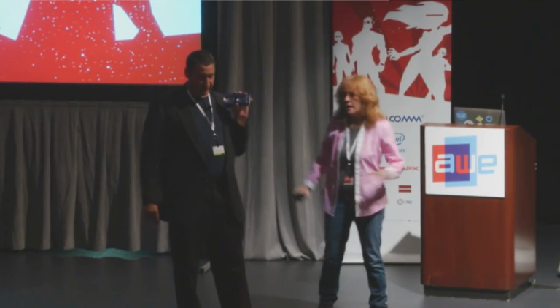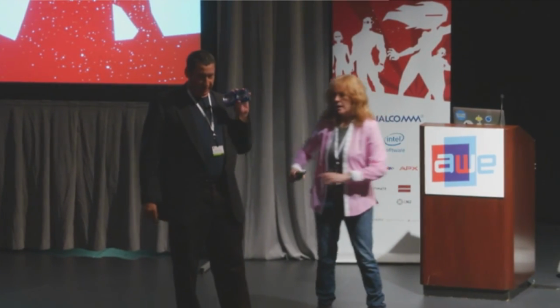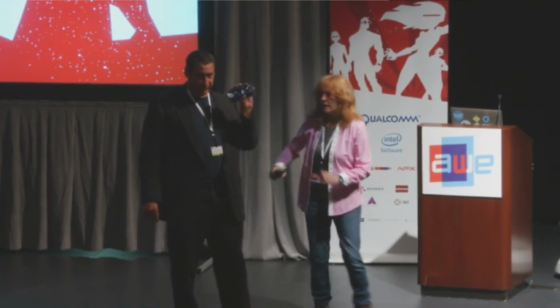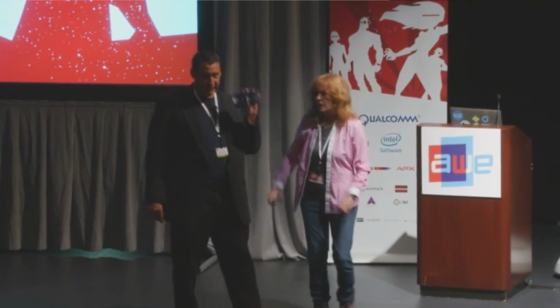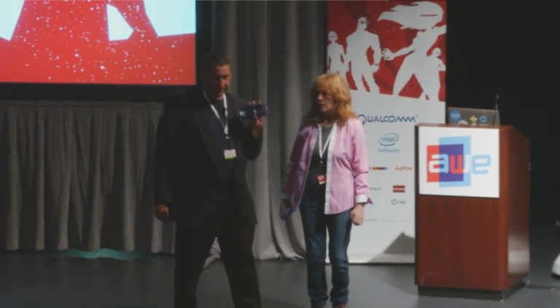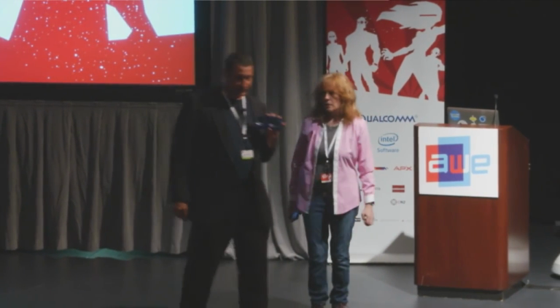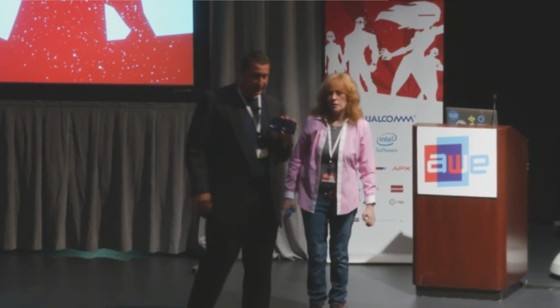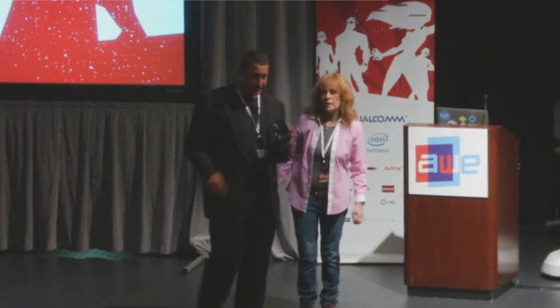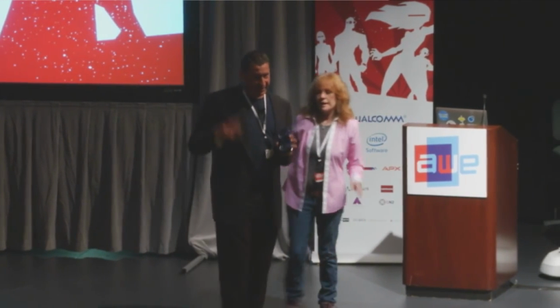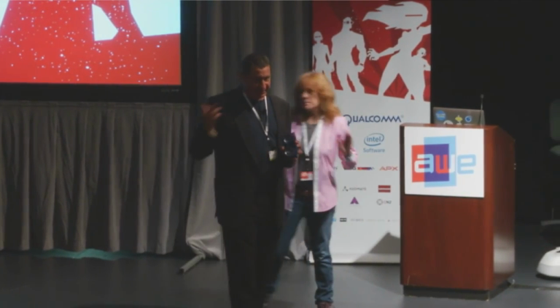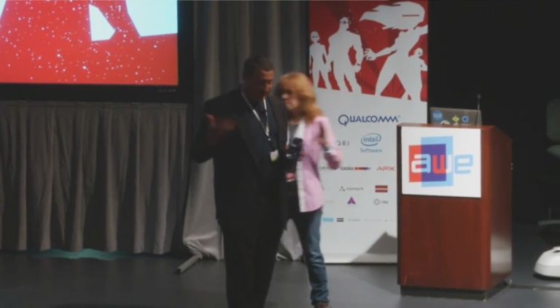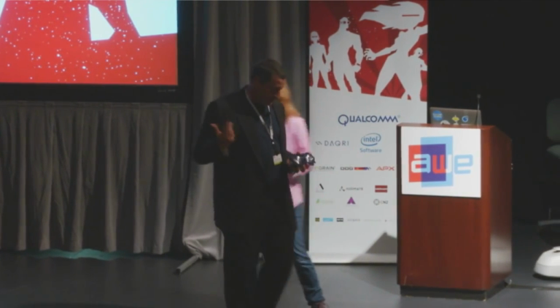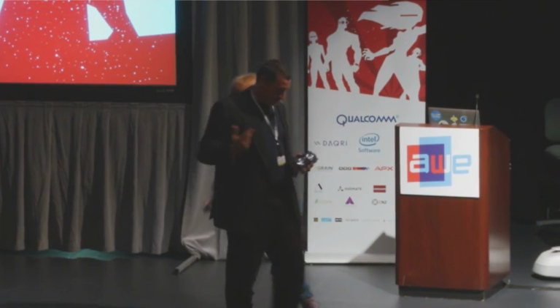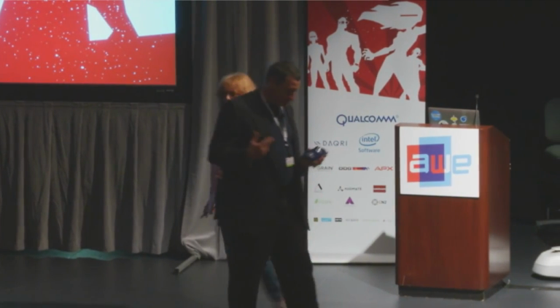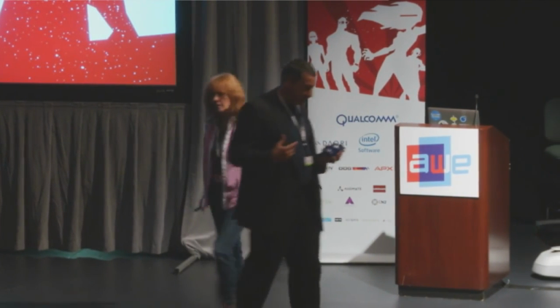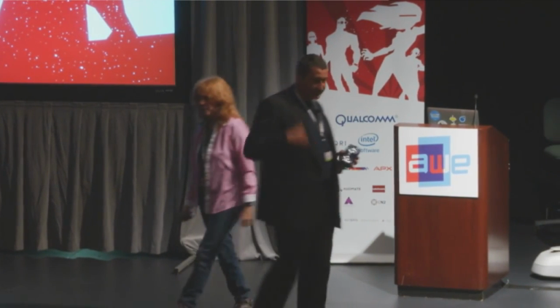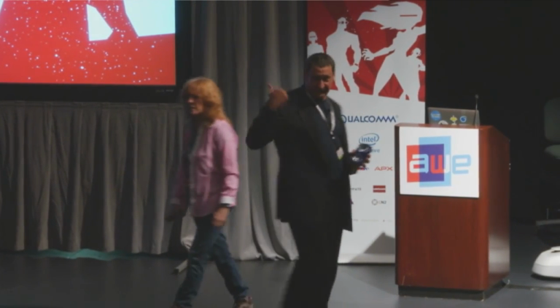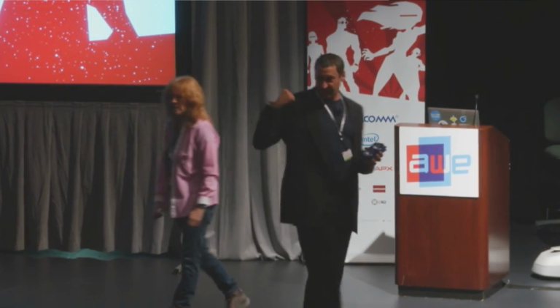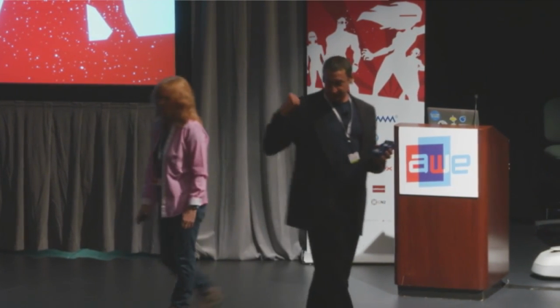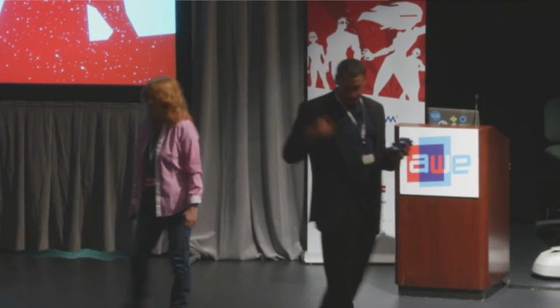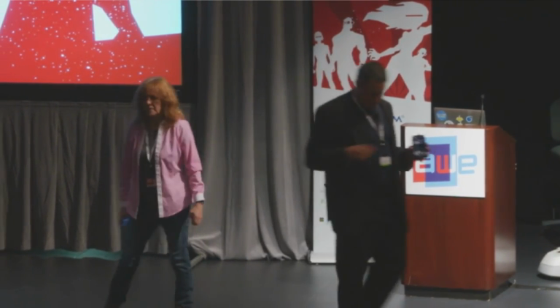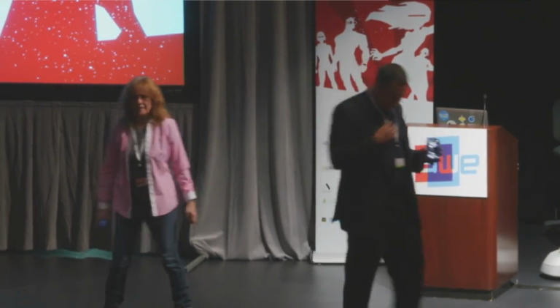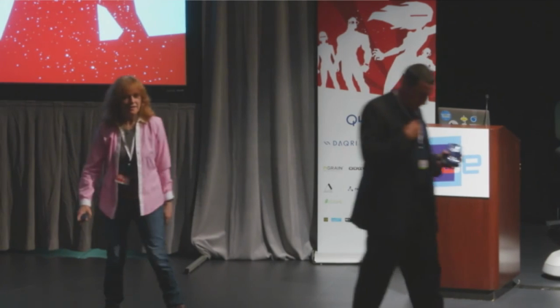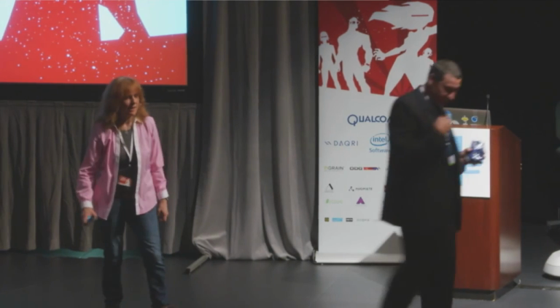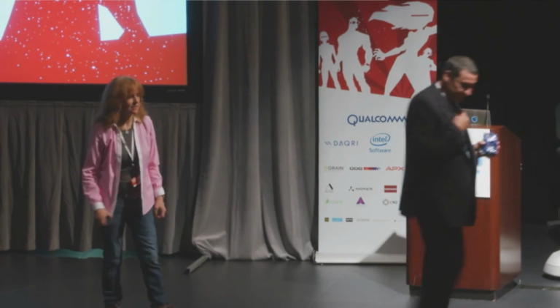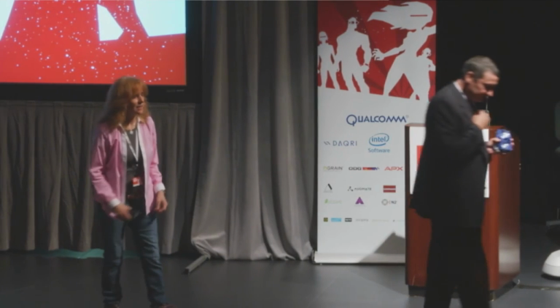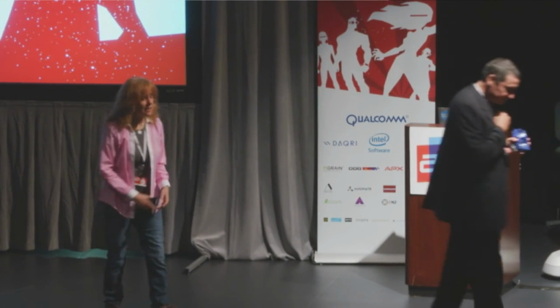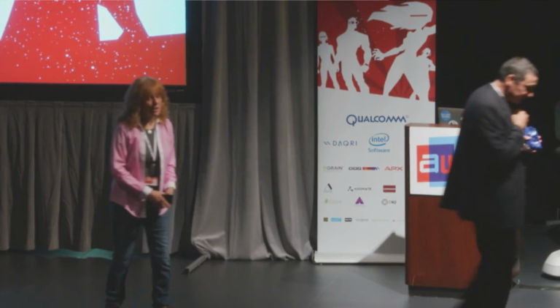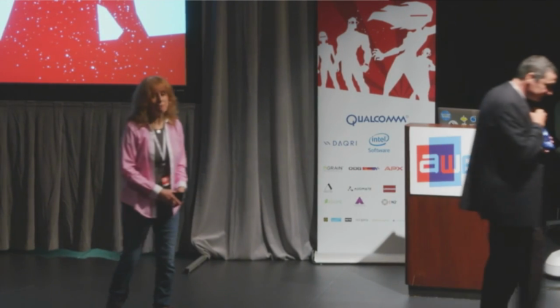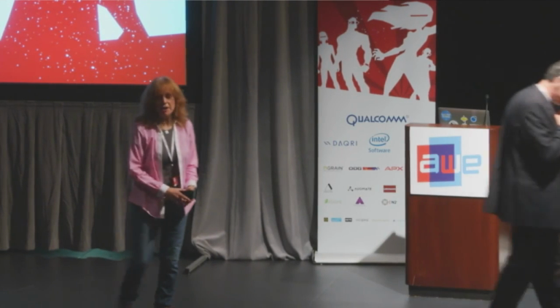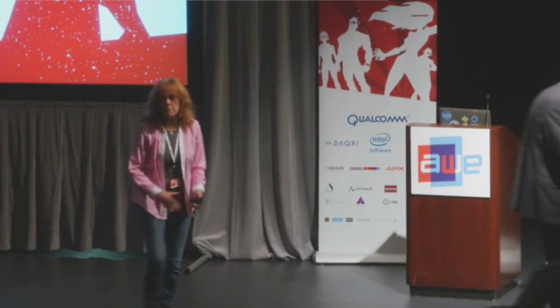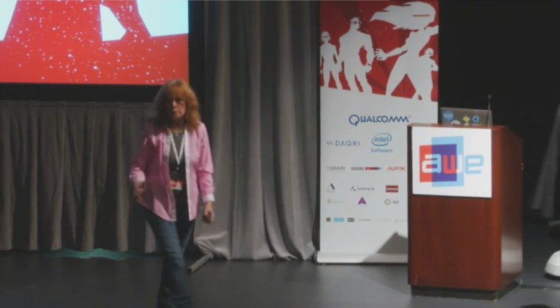Come see us at booth X3. Like I said, you can't tell from a video what it's really like. Thanks.